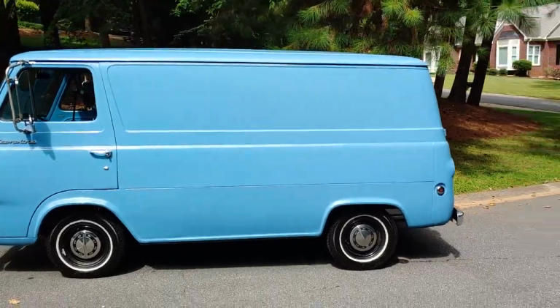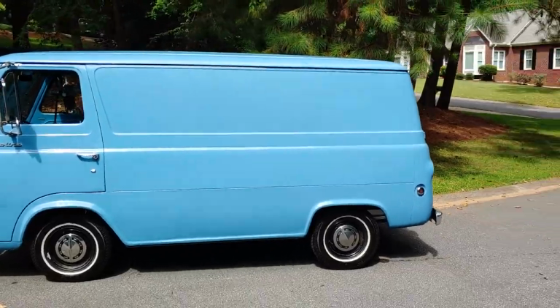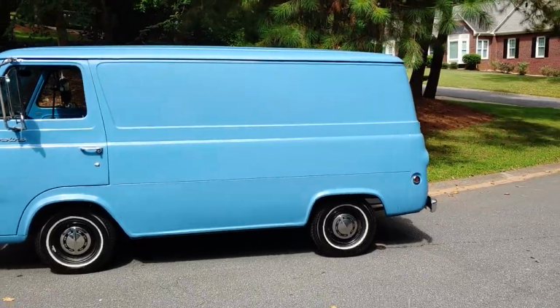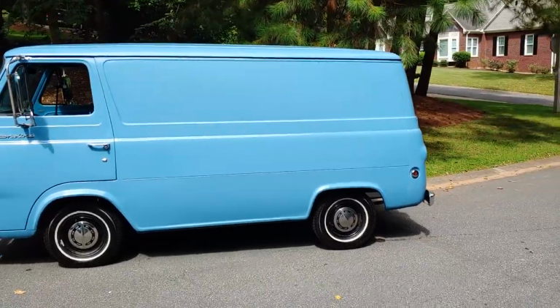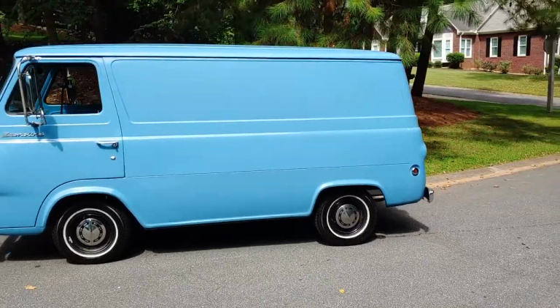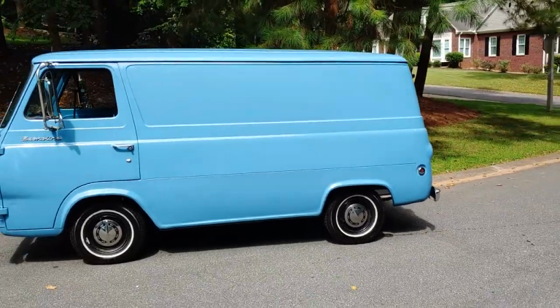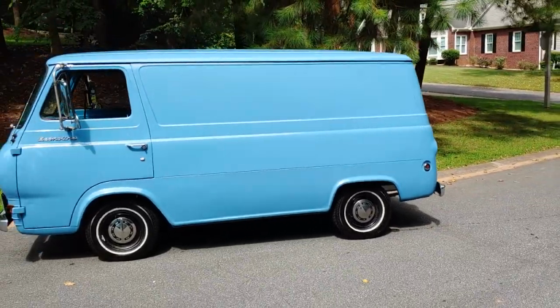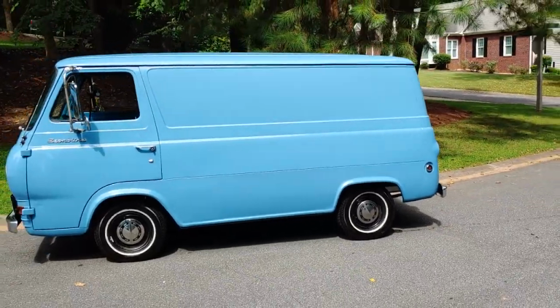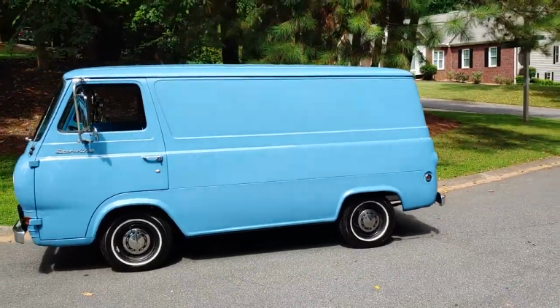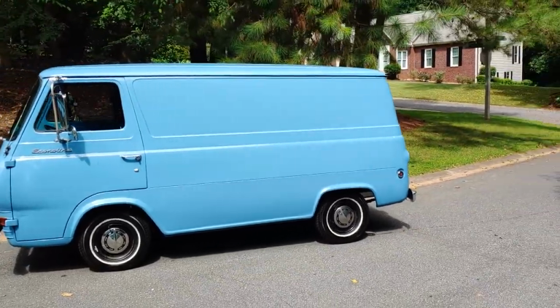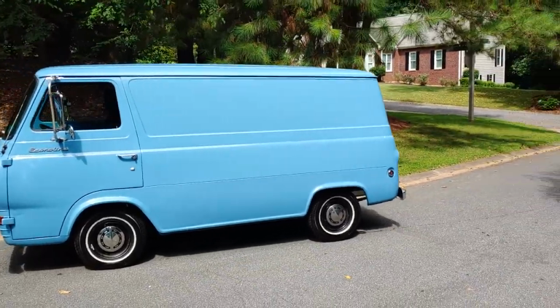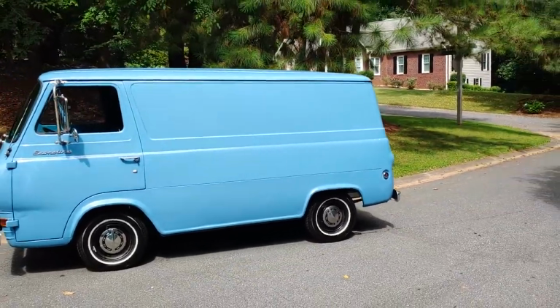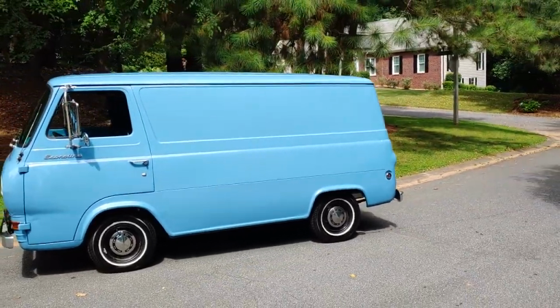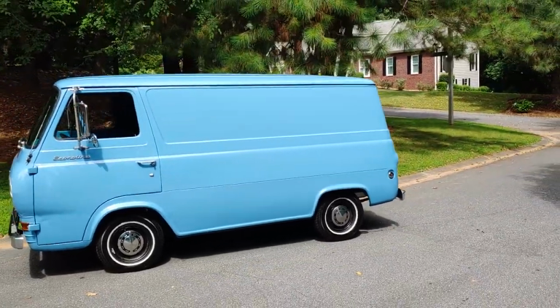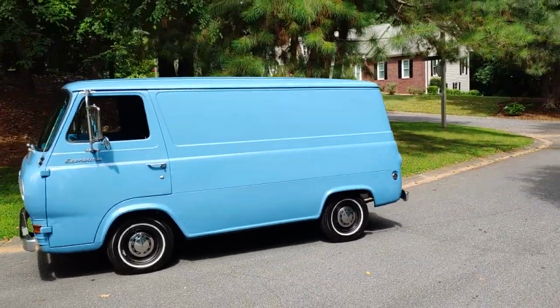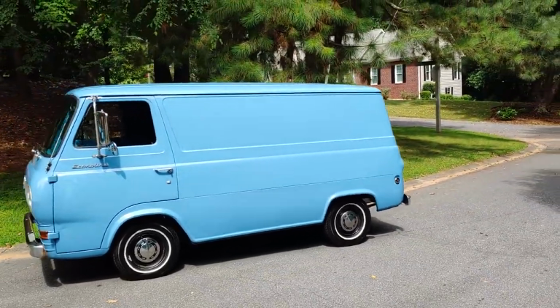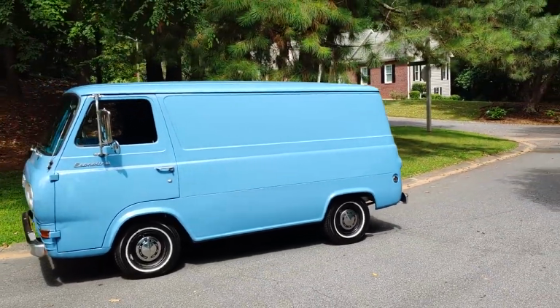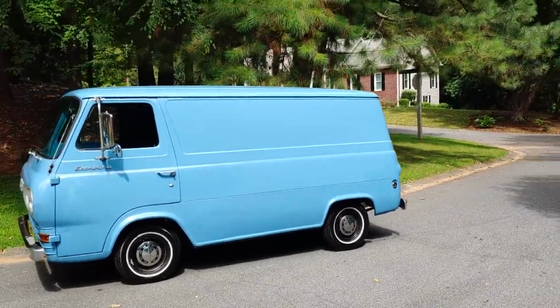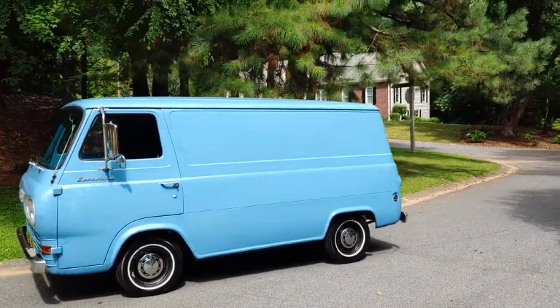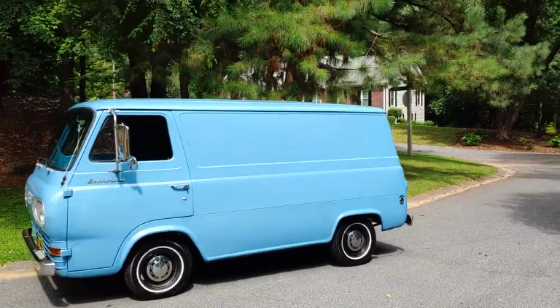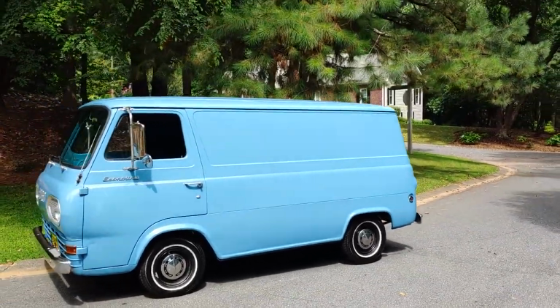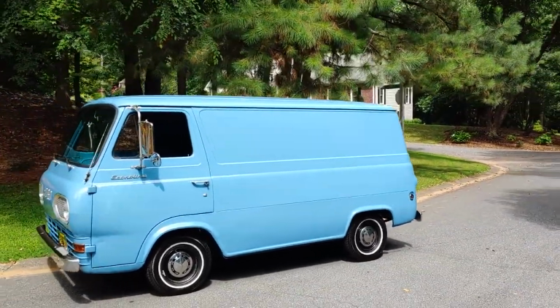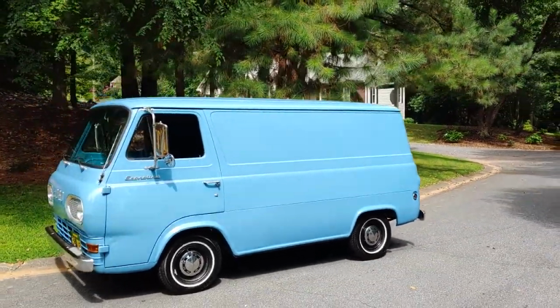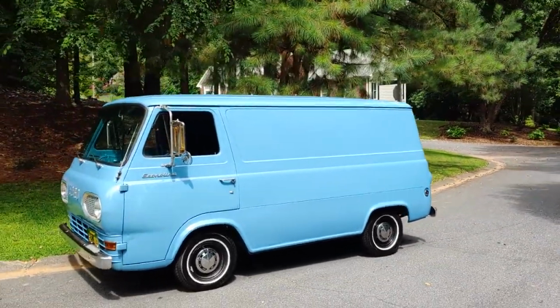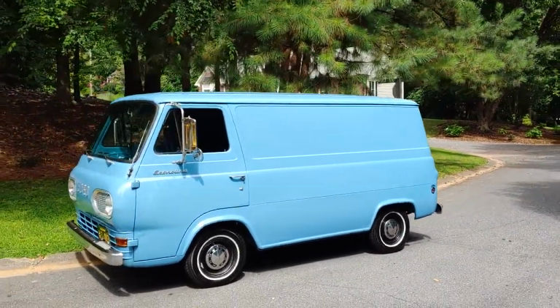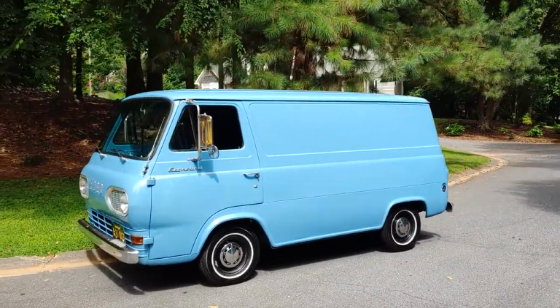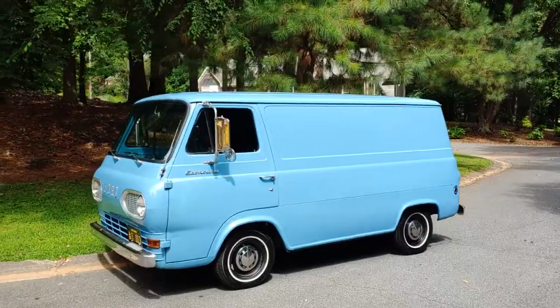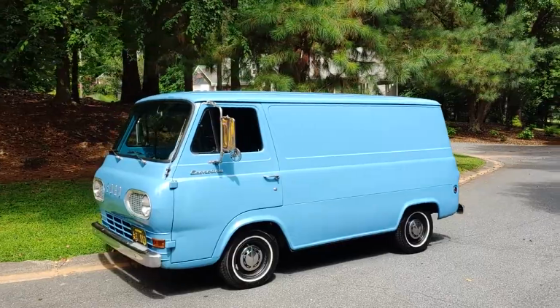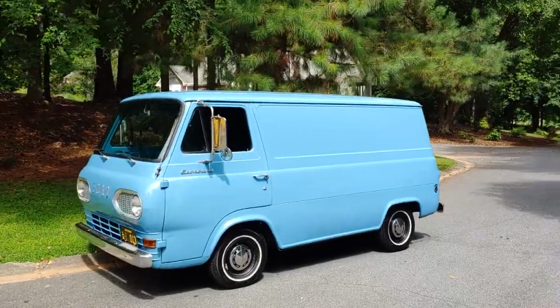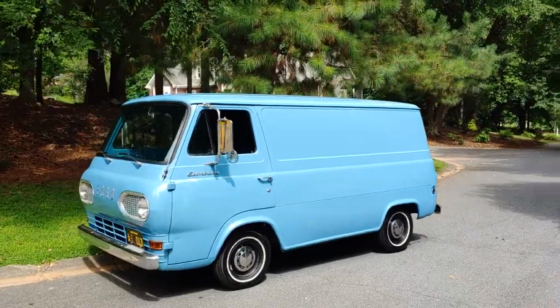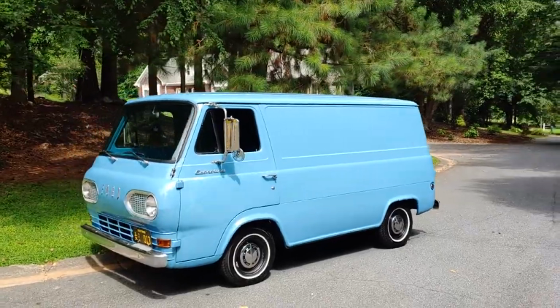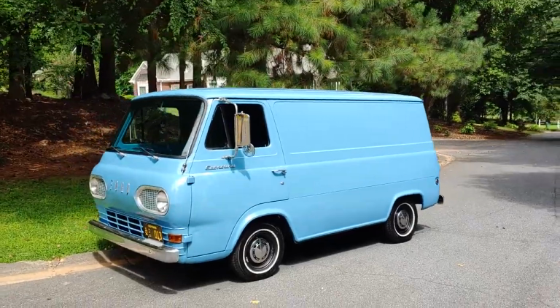1965 Econoline E100, 170 cubic inch, three on the tree.